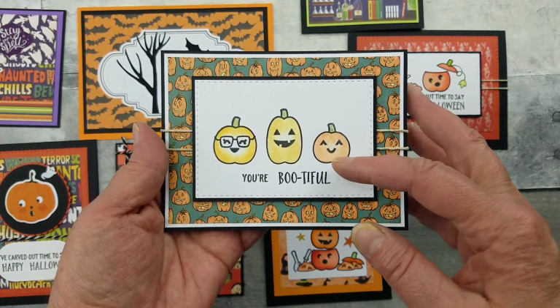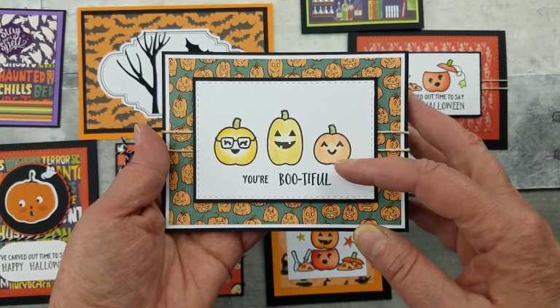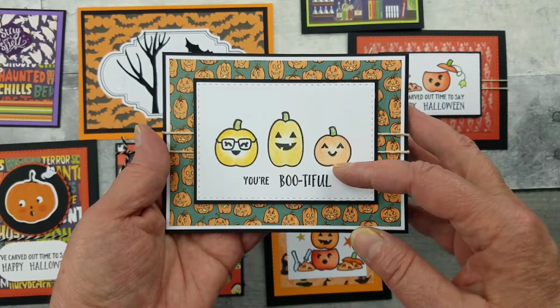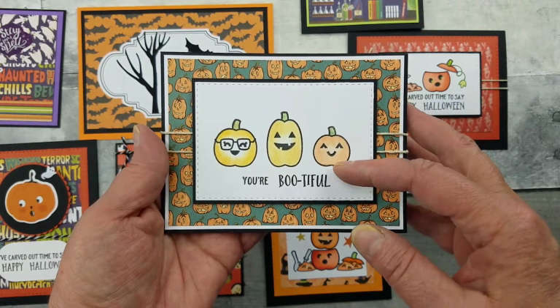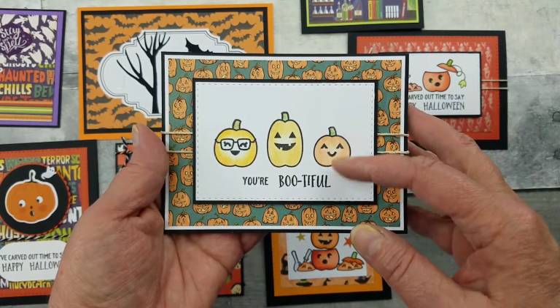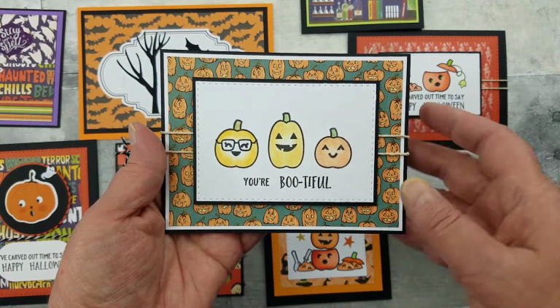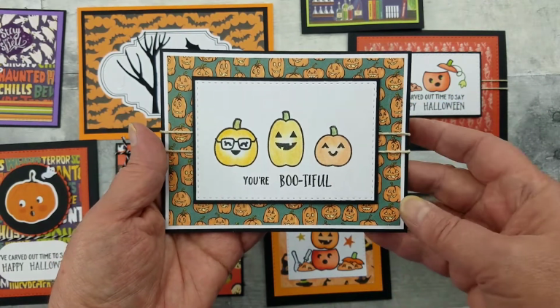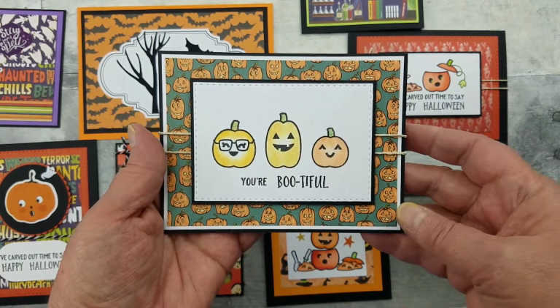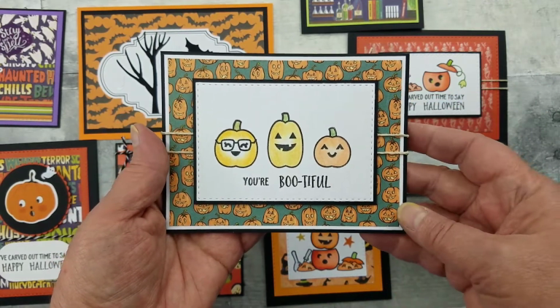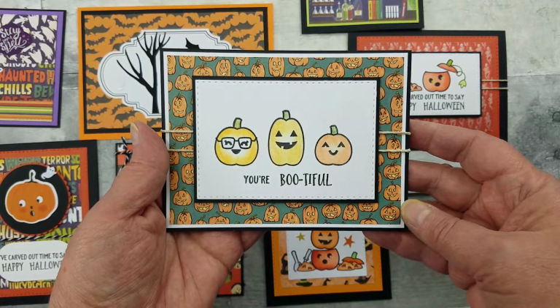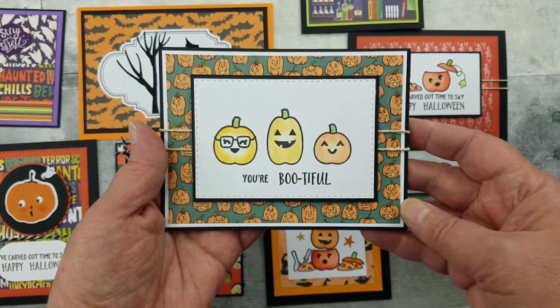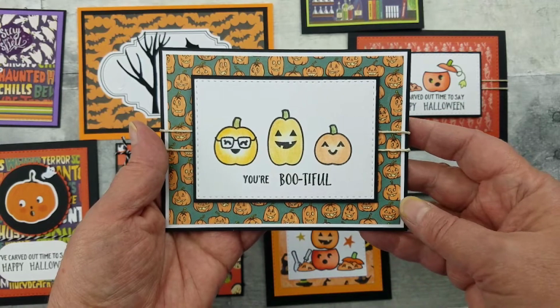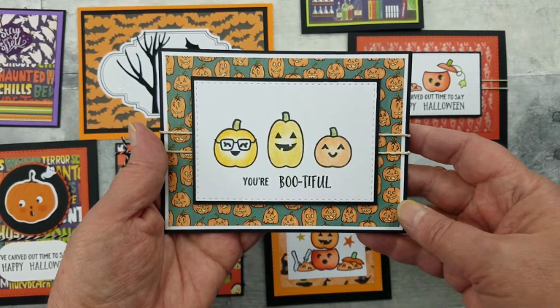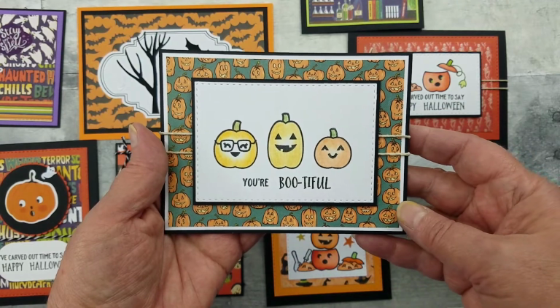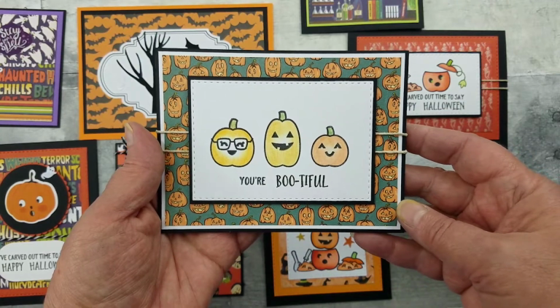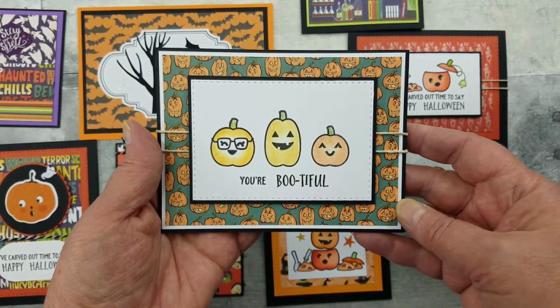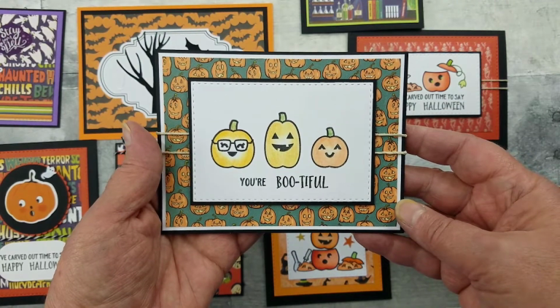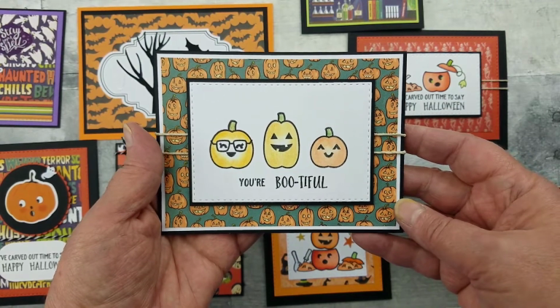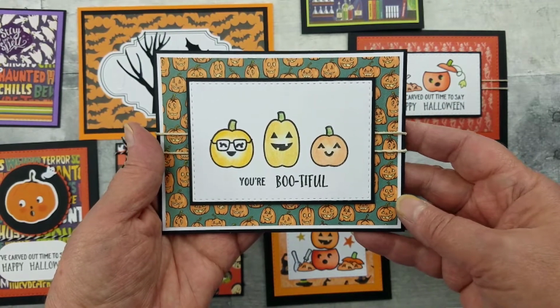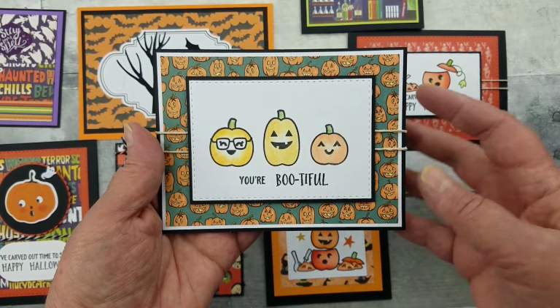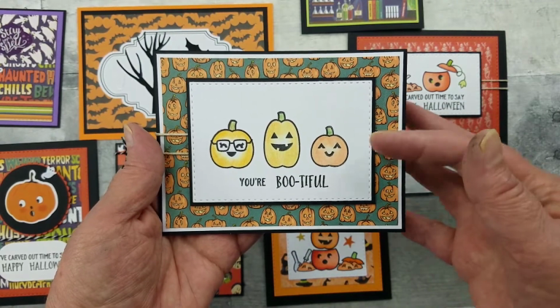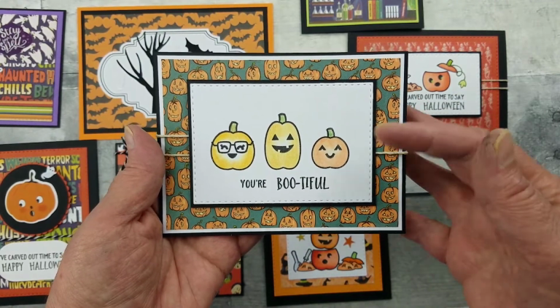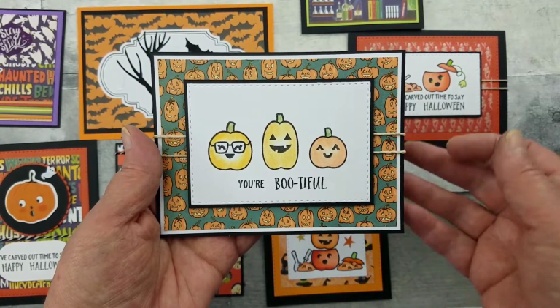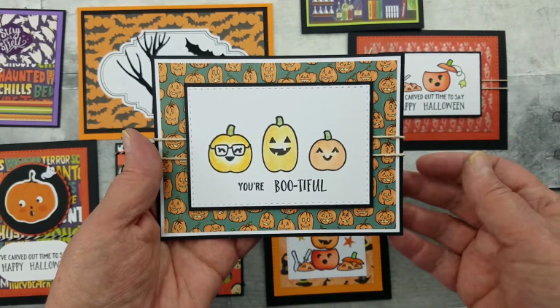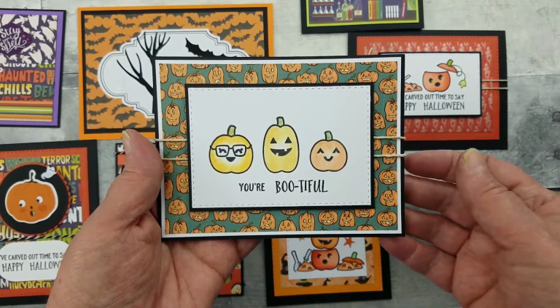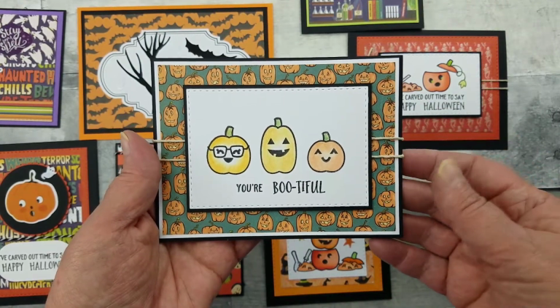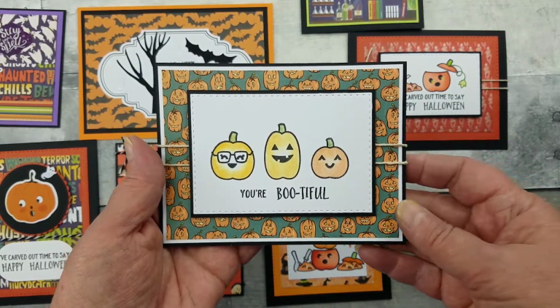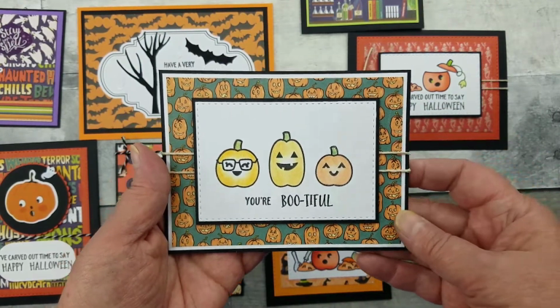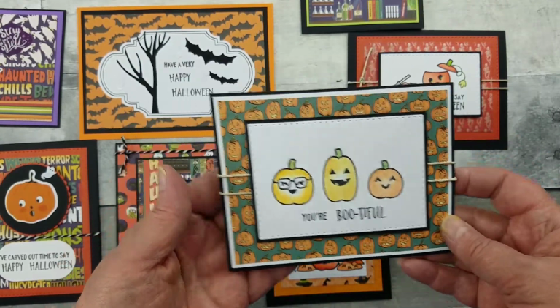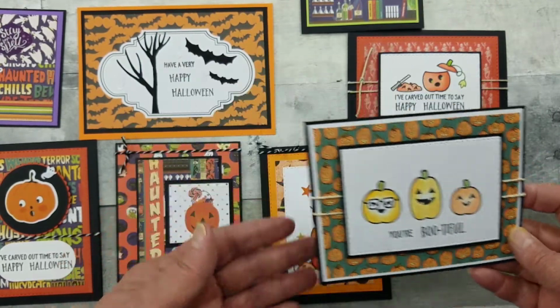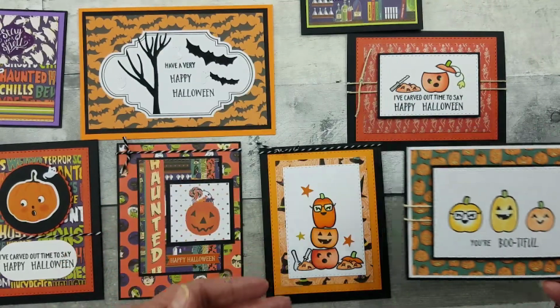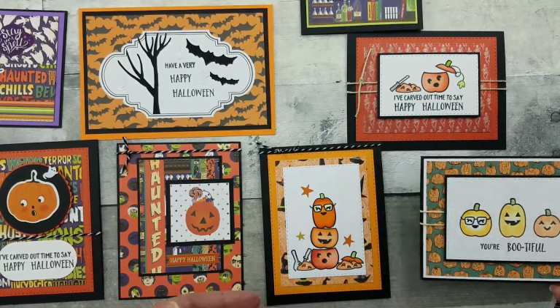This one I used pencils. If you don't use alcohol markers, you can see that pencils work beautifully too.